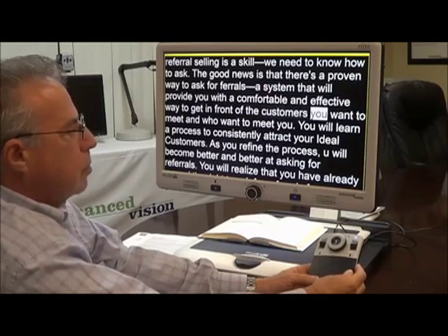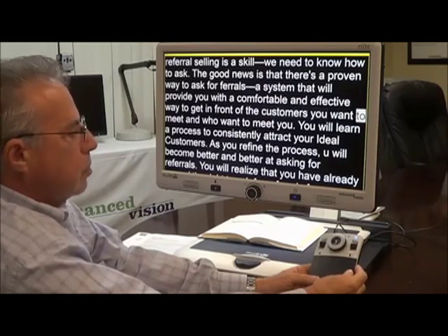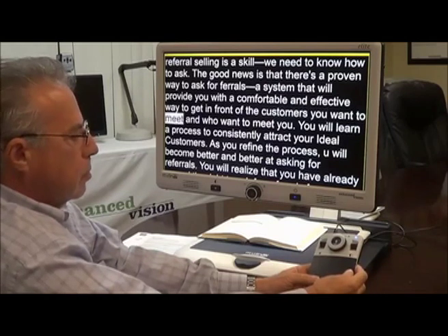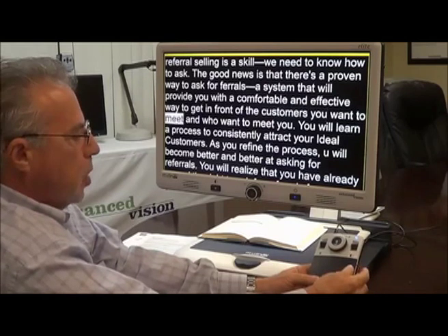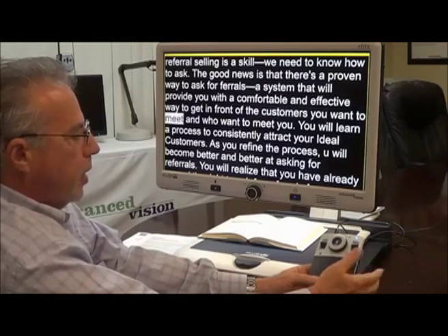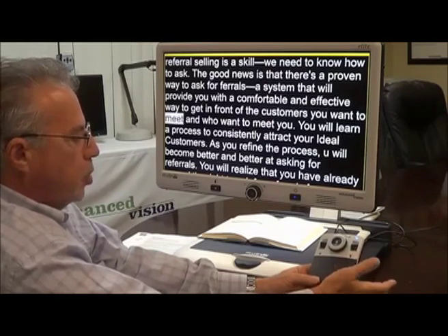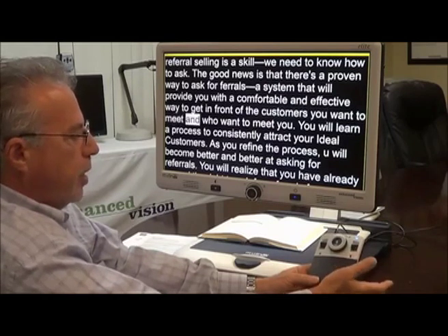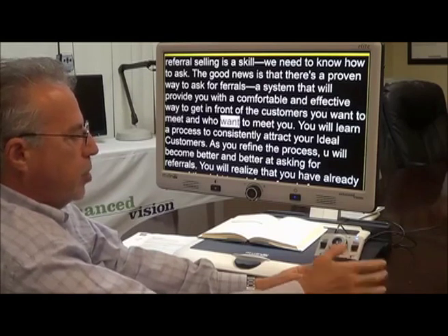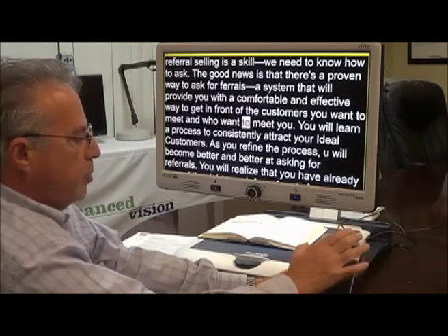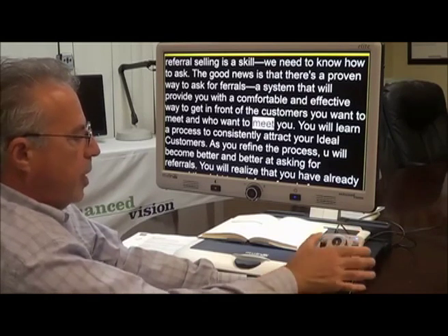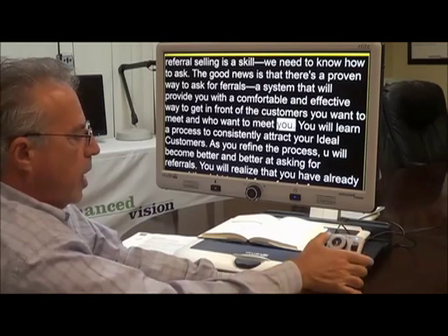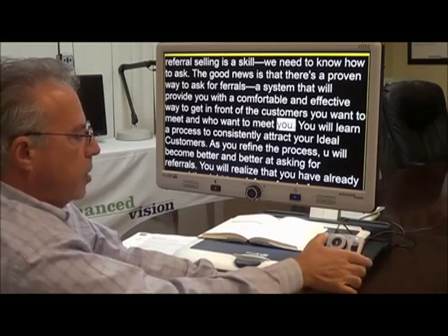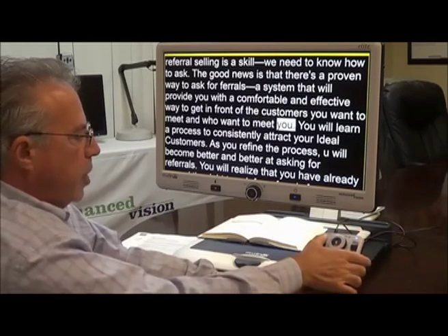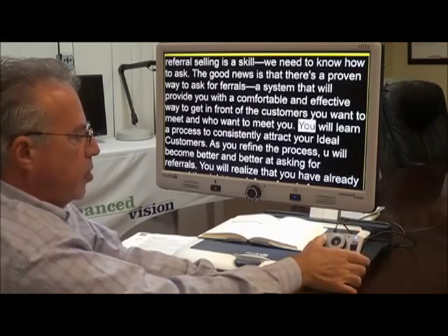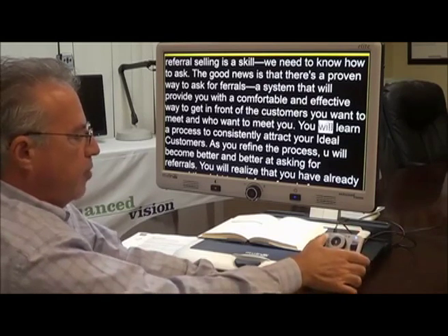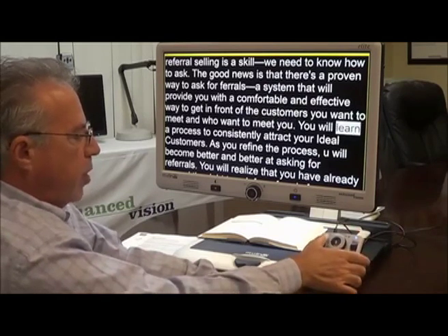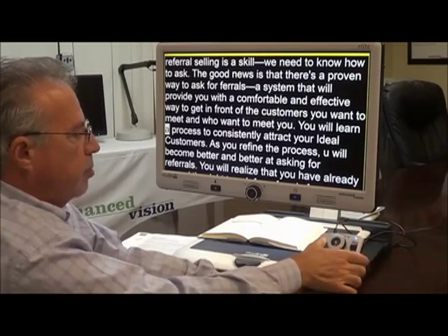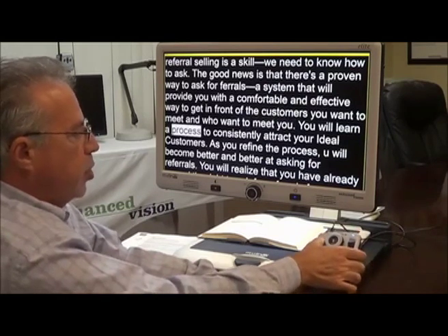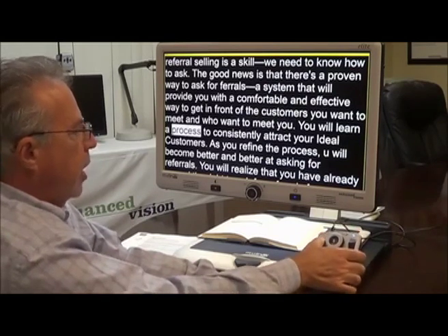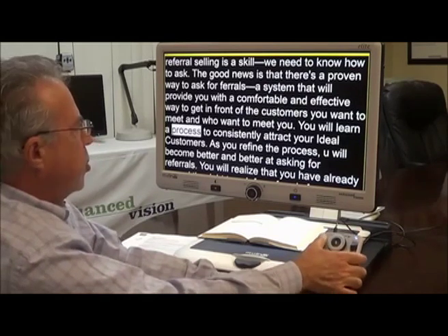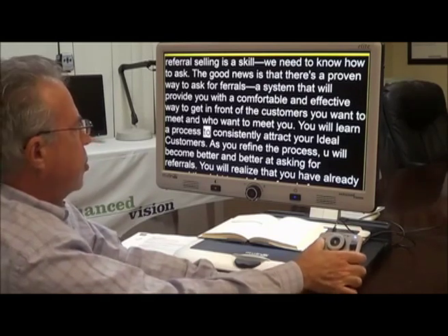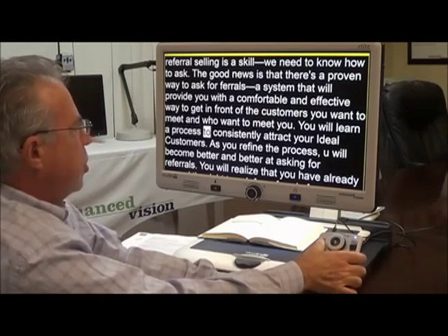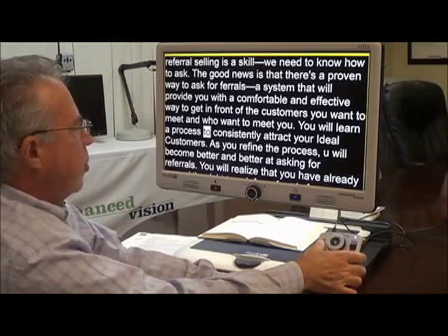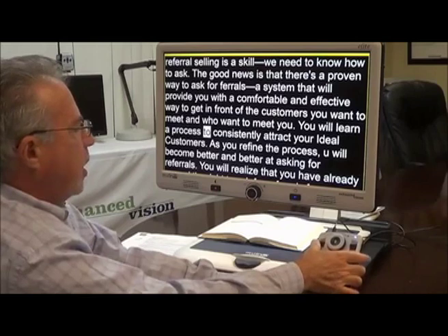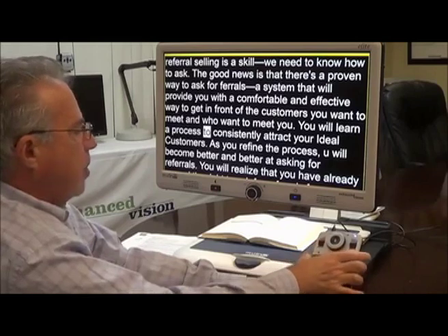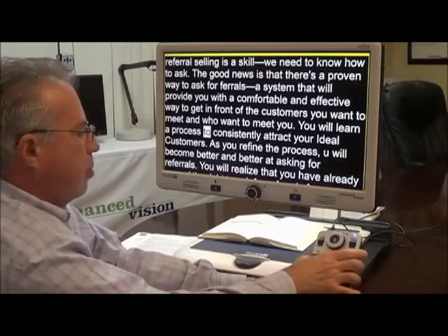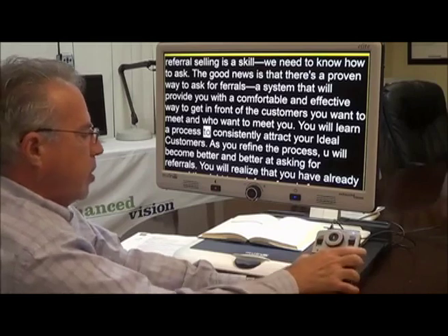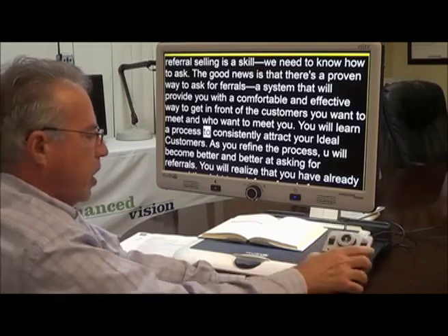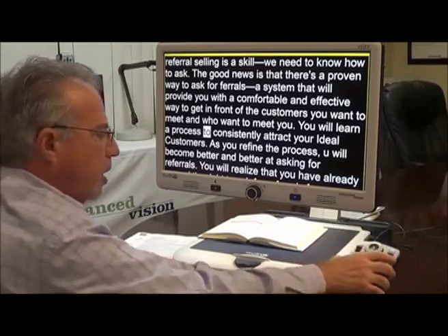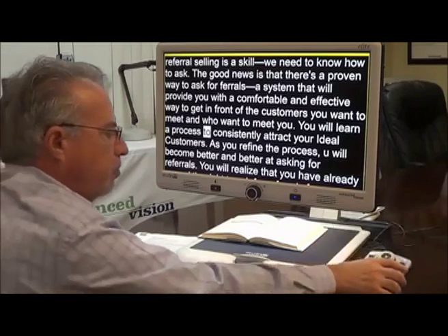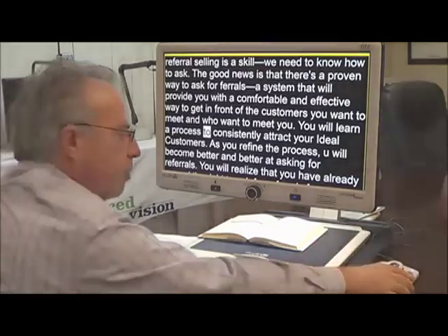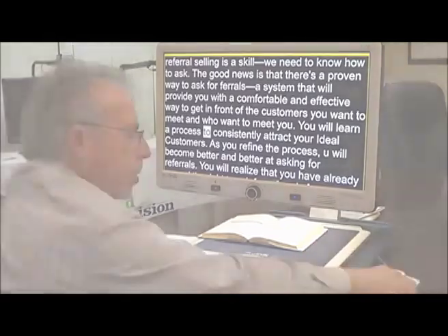I can change the speed, and I can change the volume, should I choose to do that.